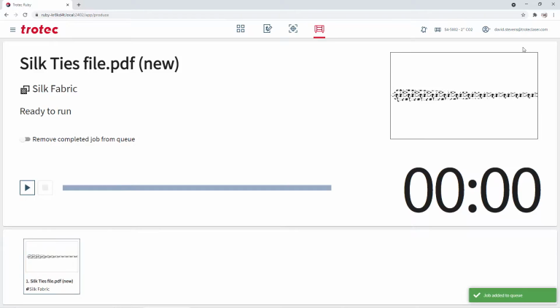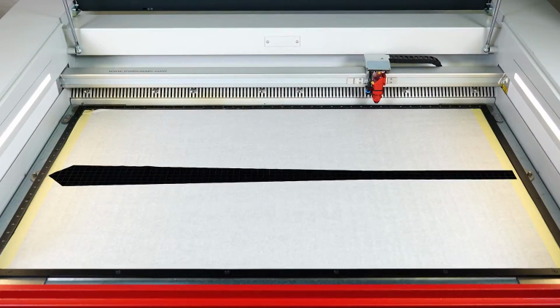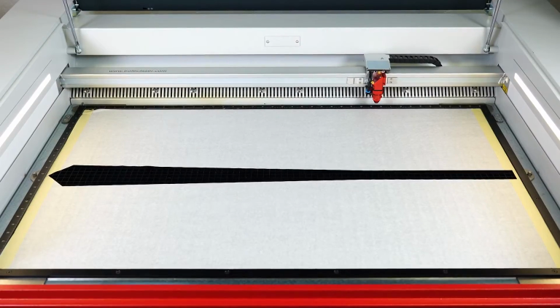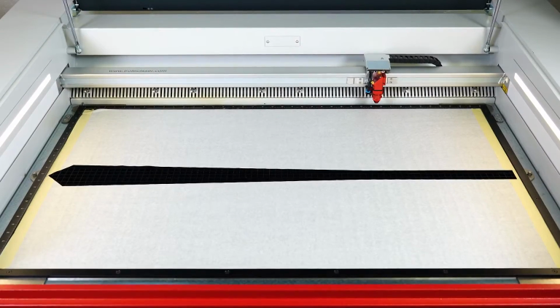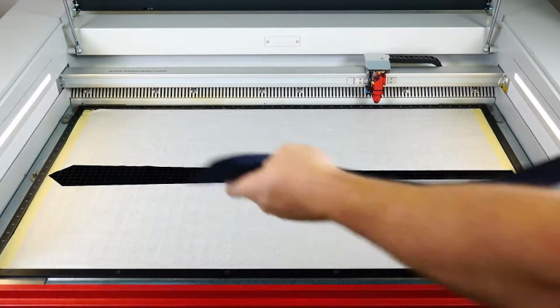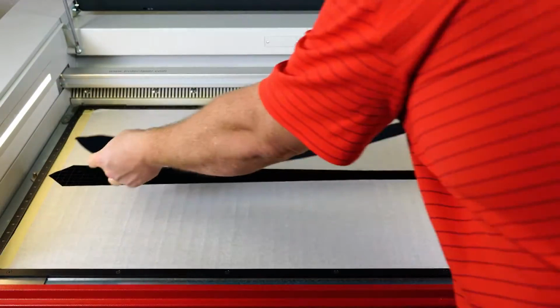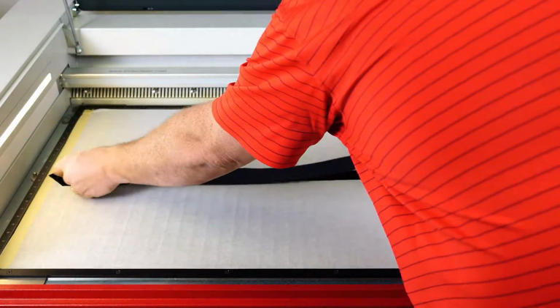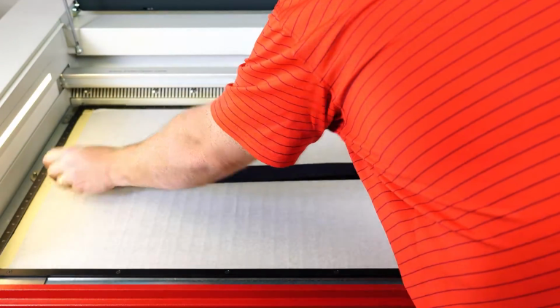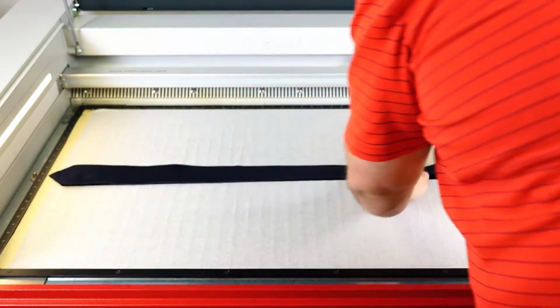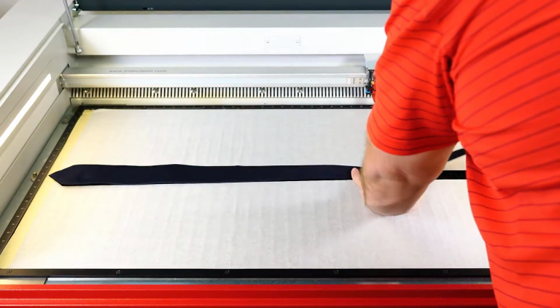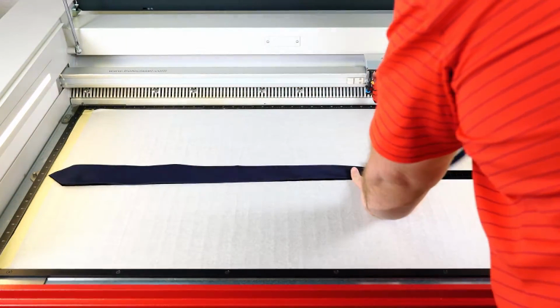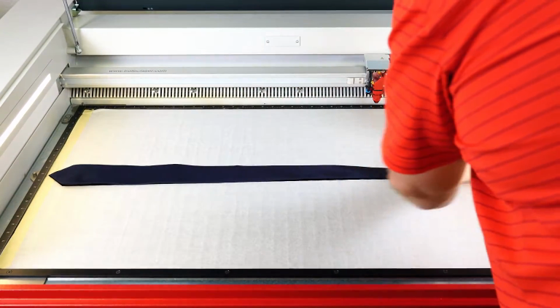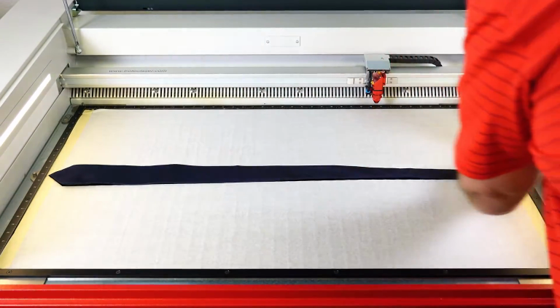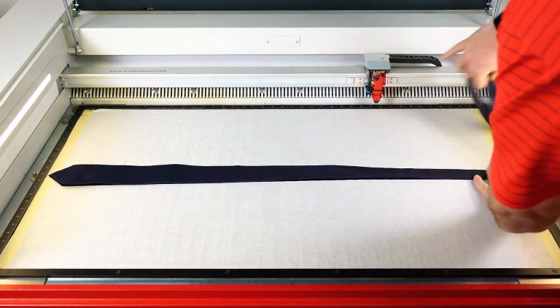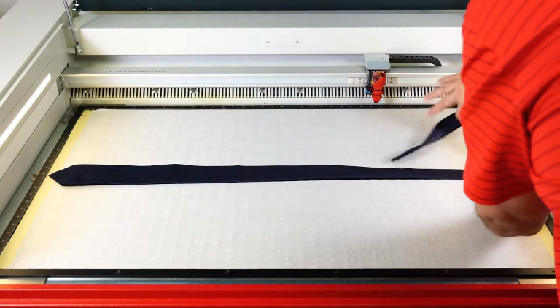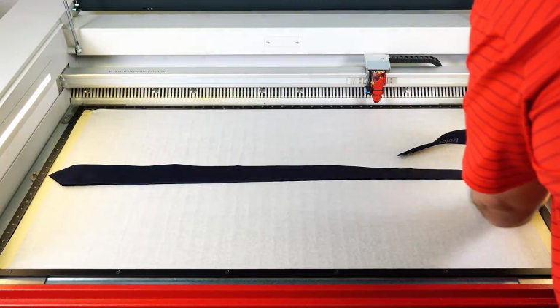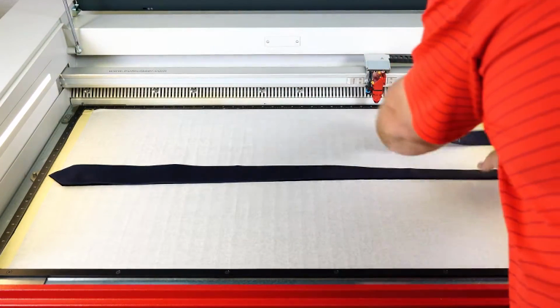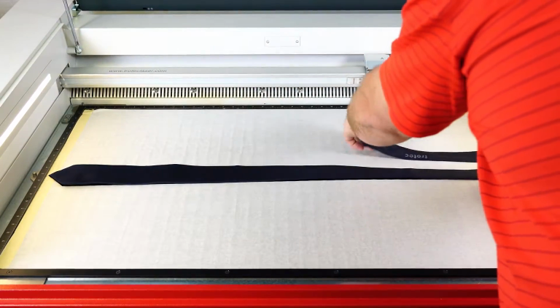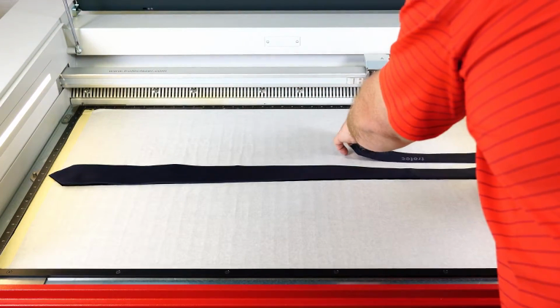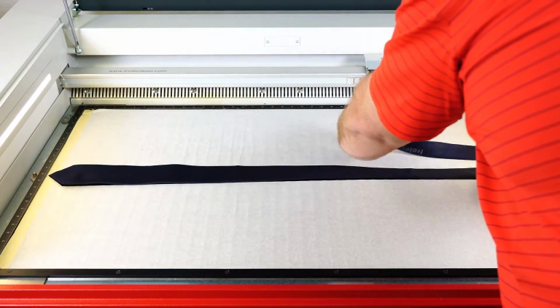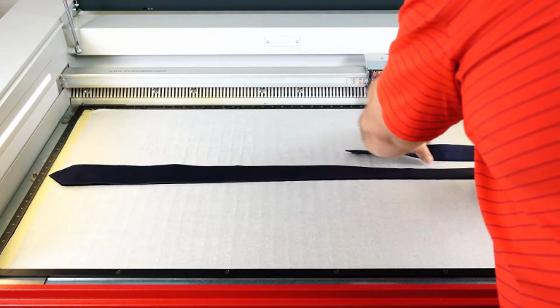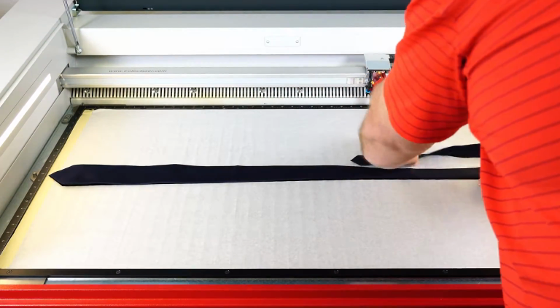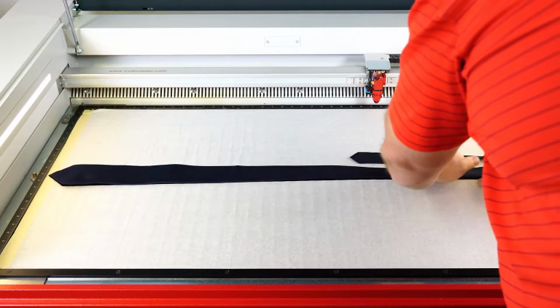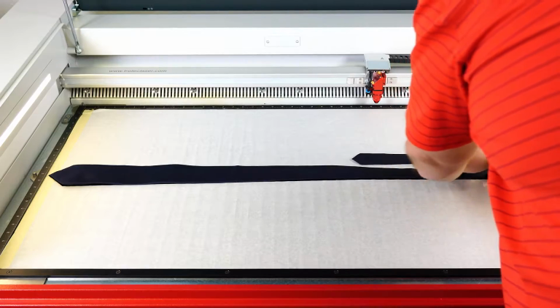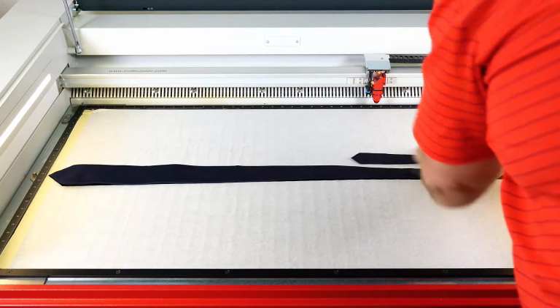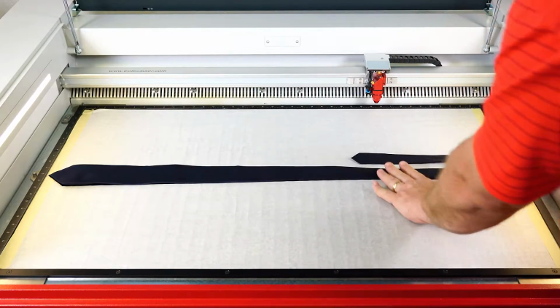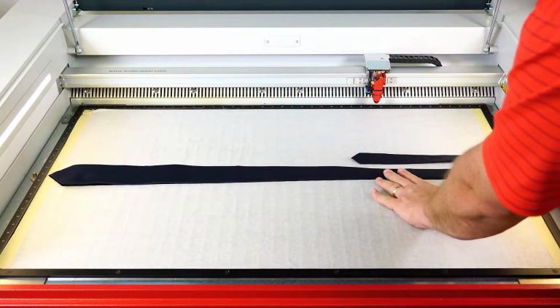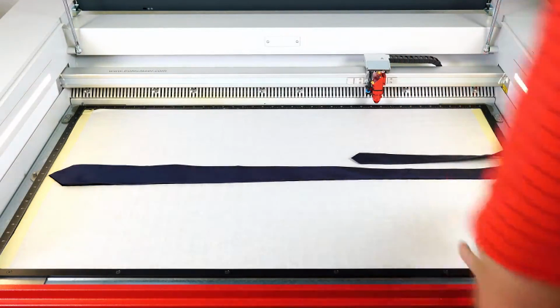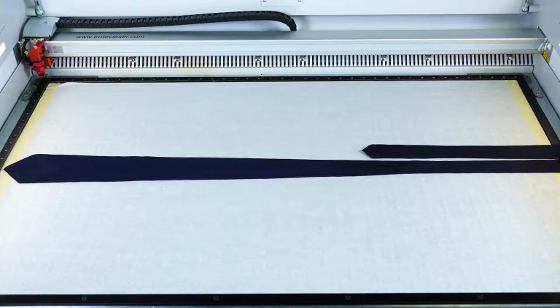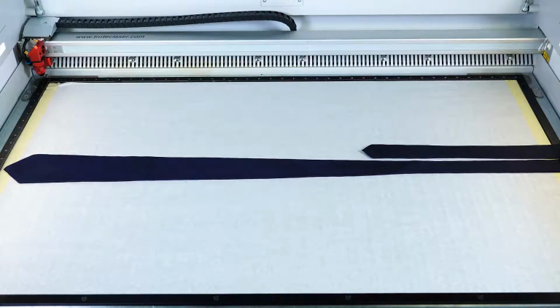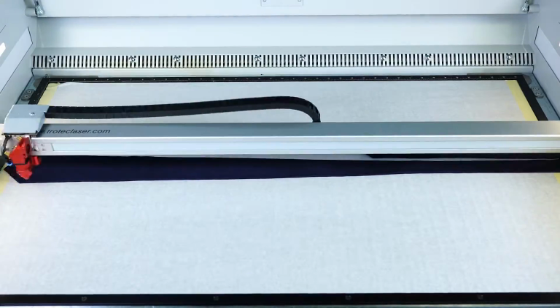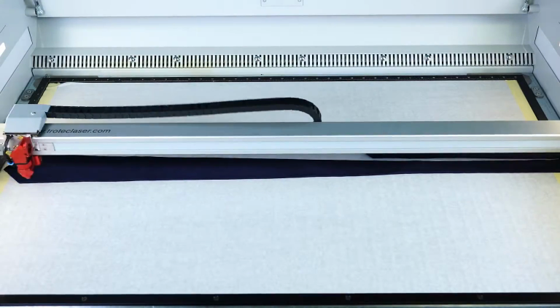I have pre-cut a template on my vector grid both for orientation of the tie as well as to produce a vacuum to hold the tie in place.